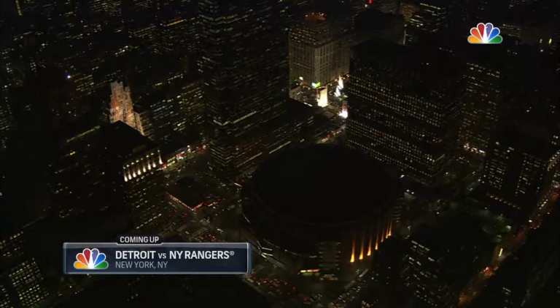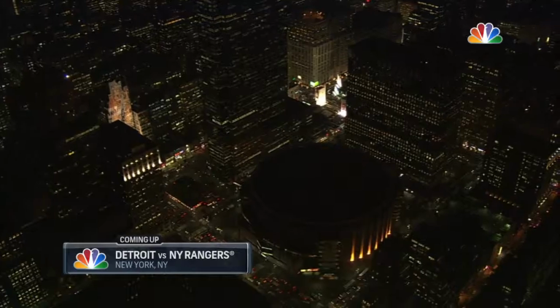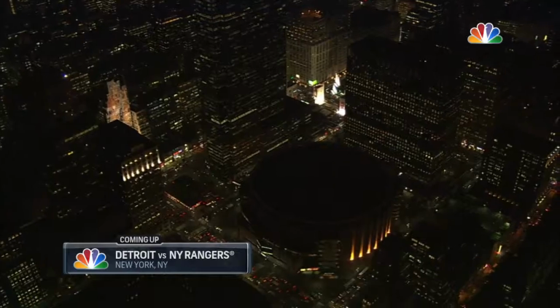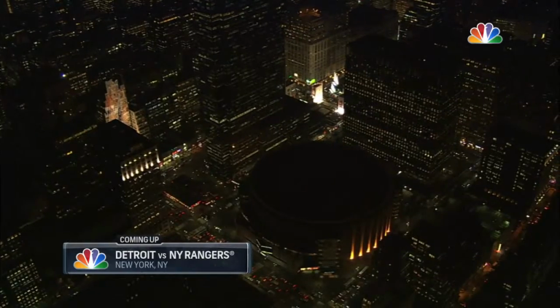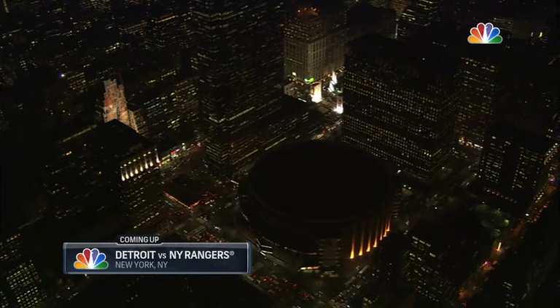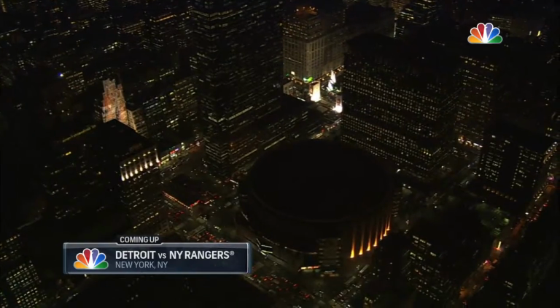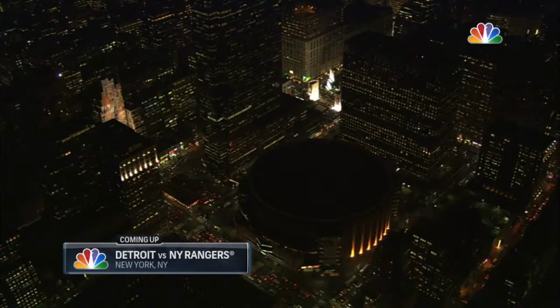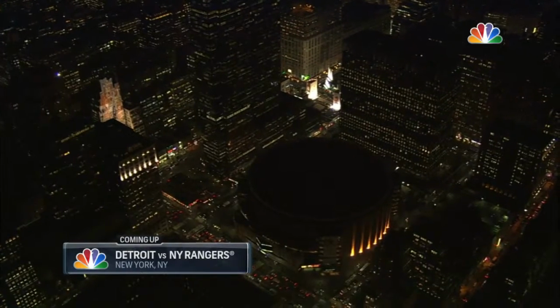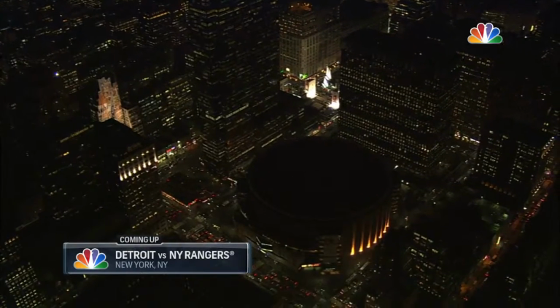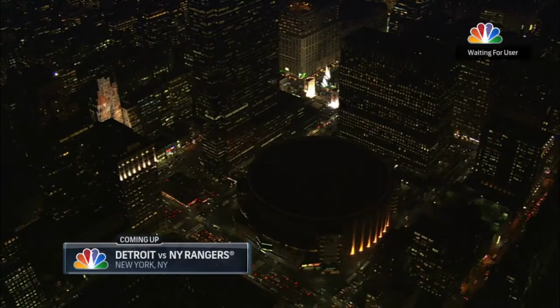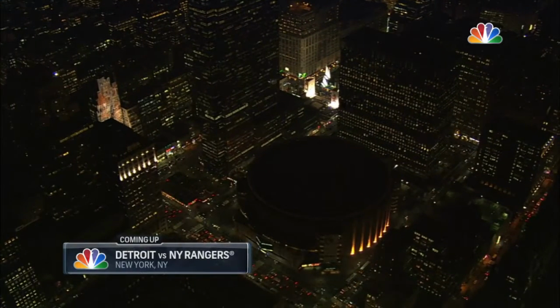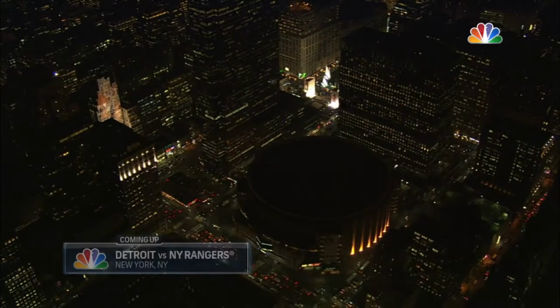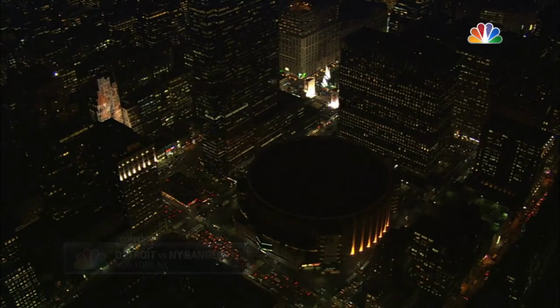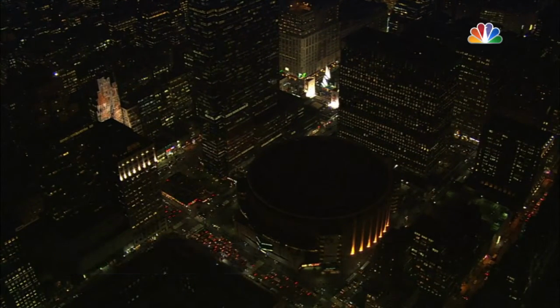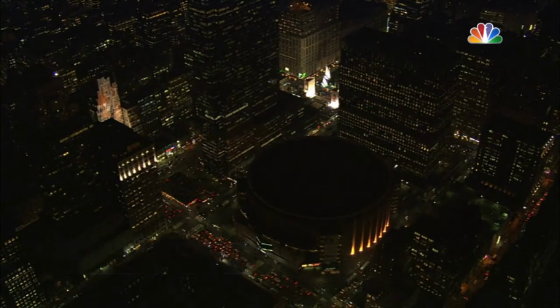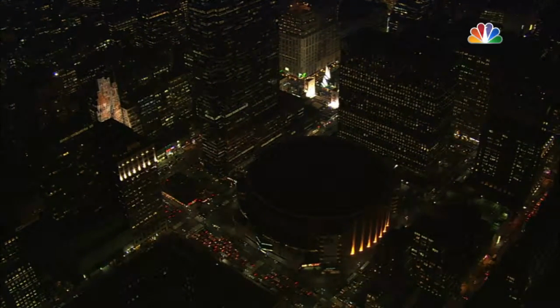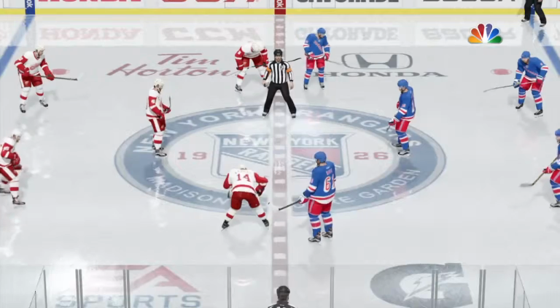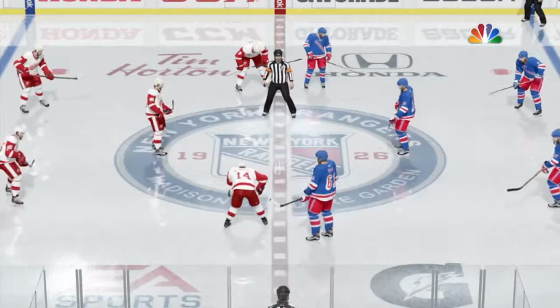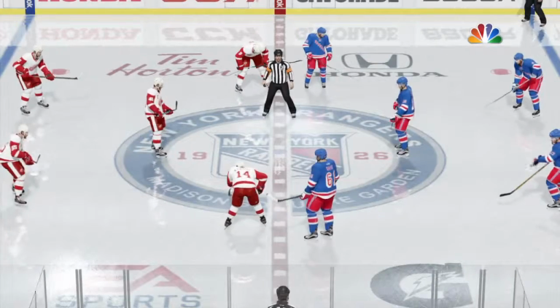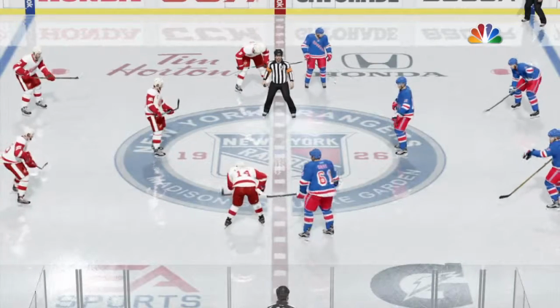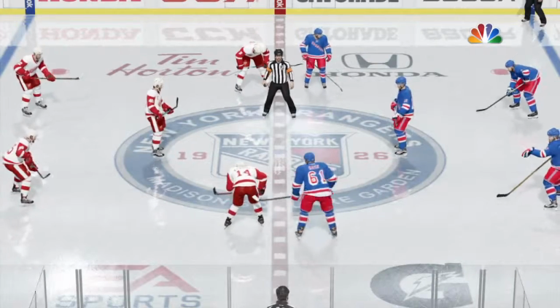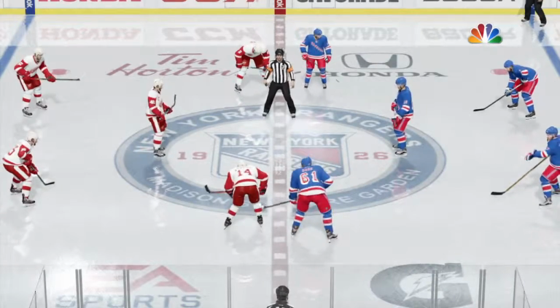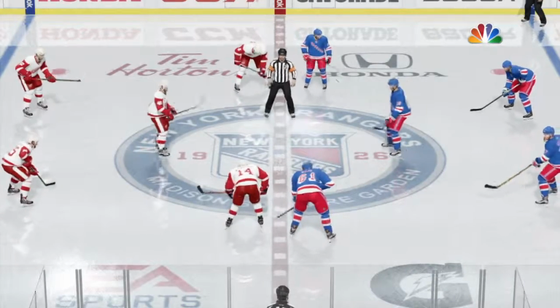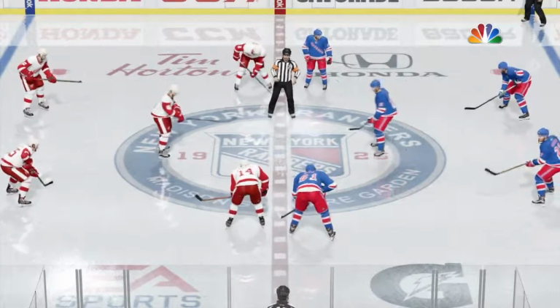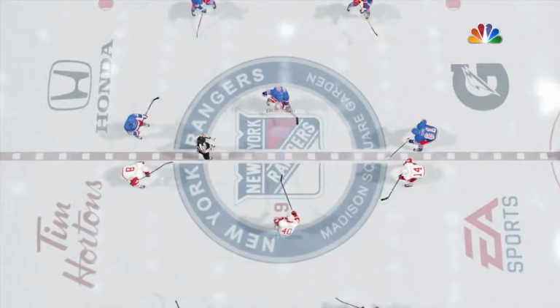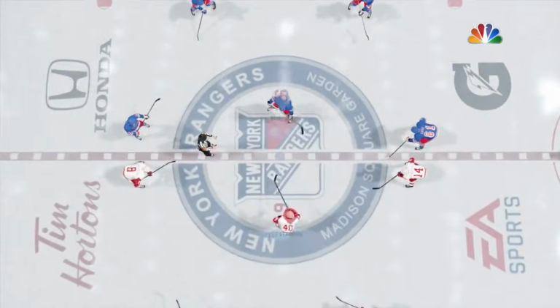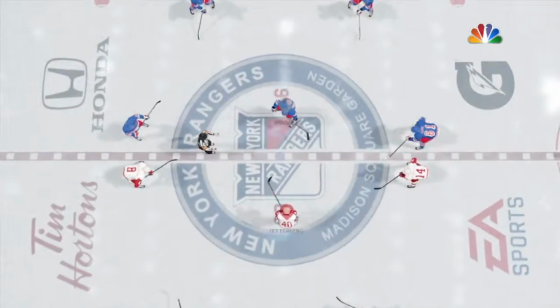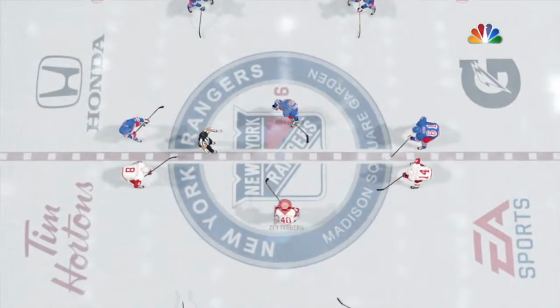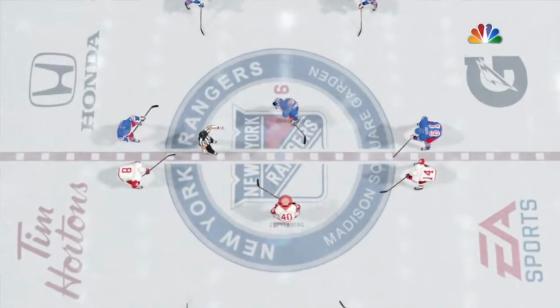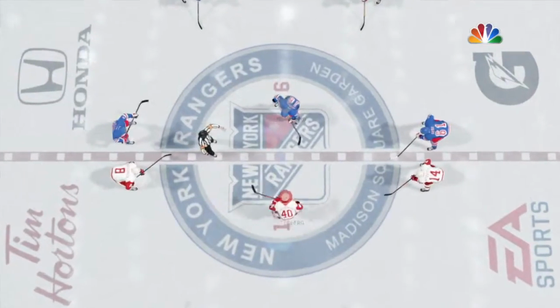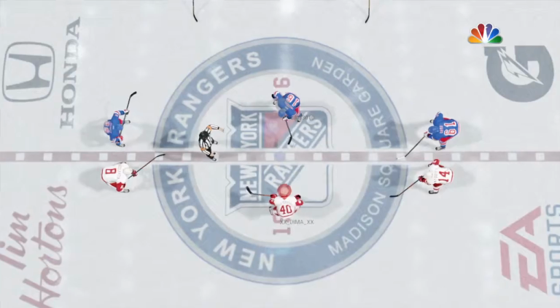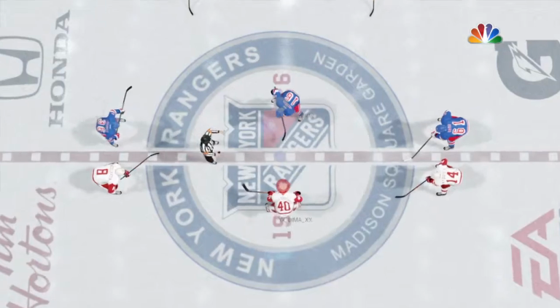Over three-quarters of a century ago, they wear the red, white, and blue with the diagonal letter logo.